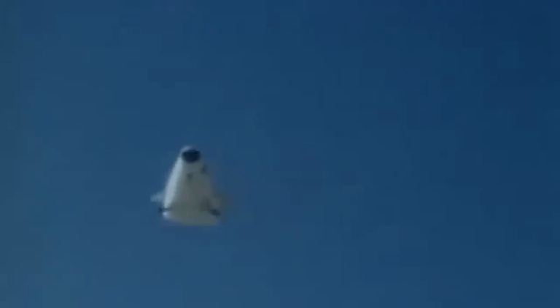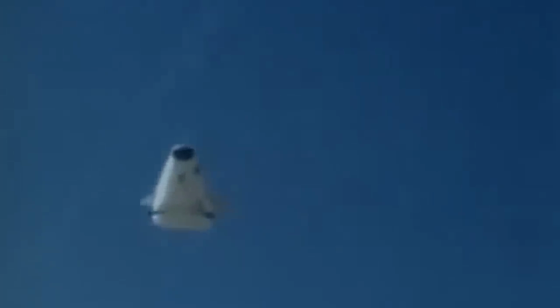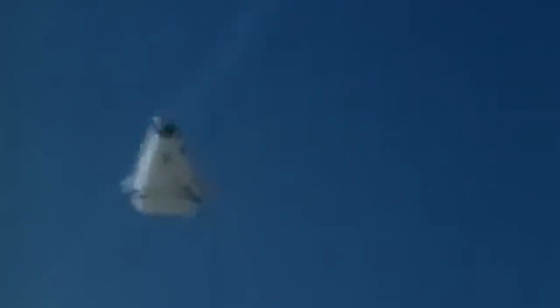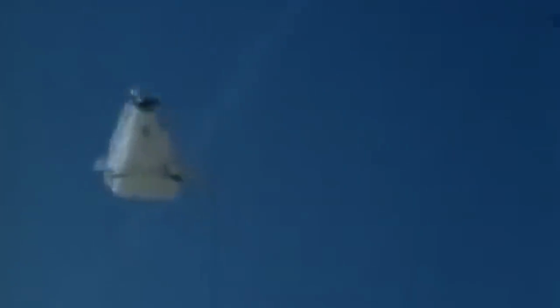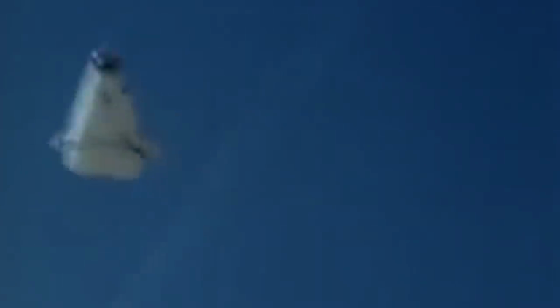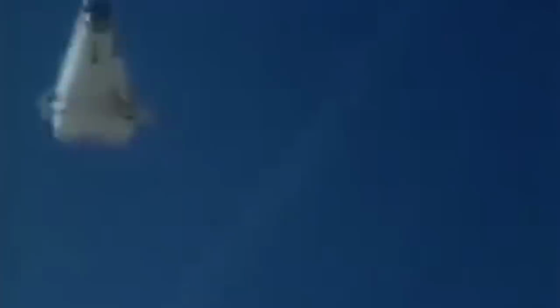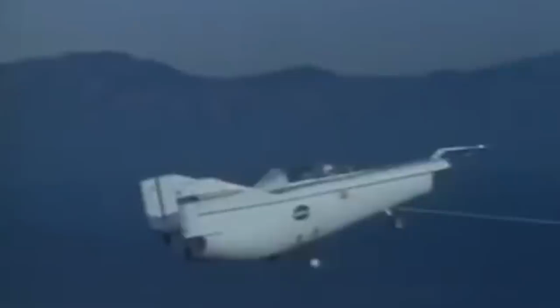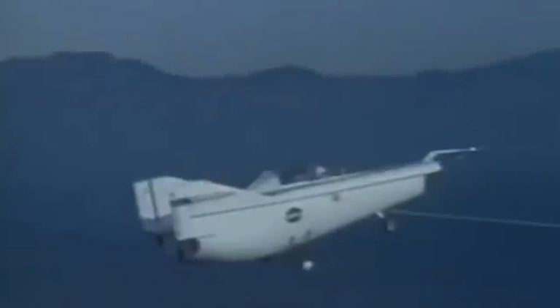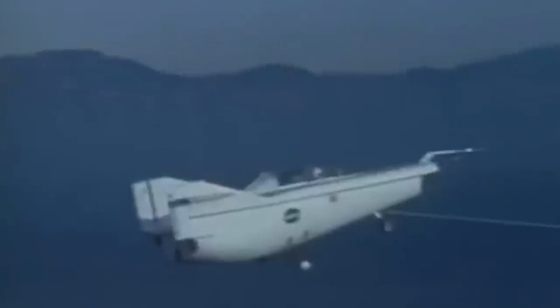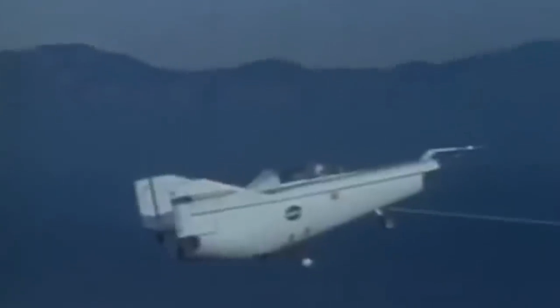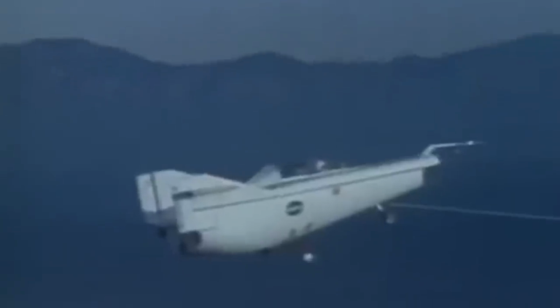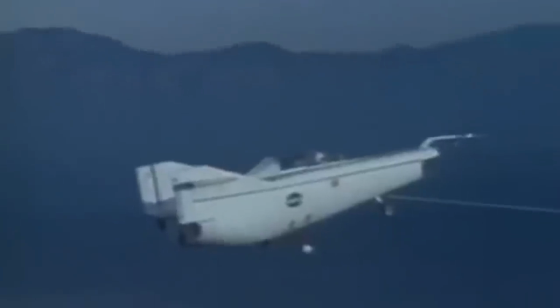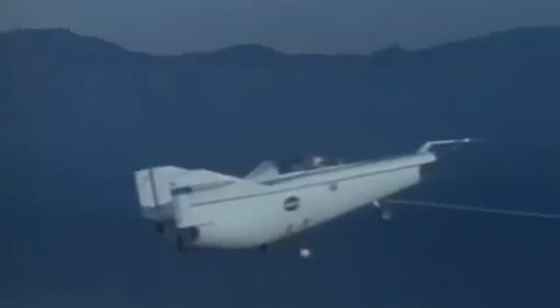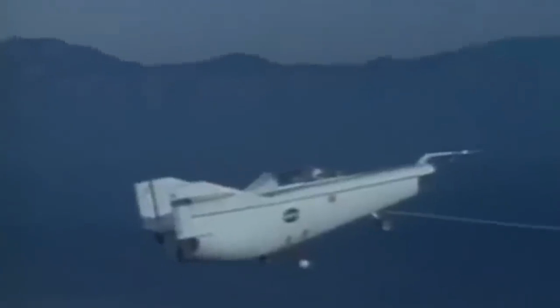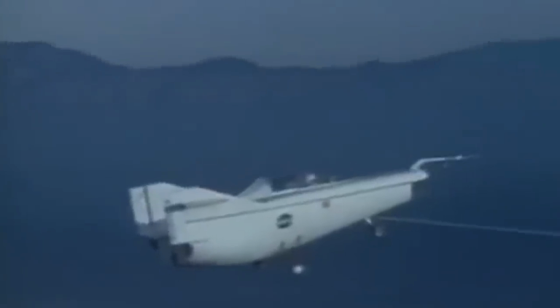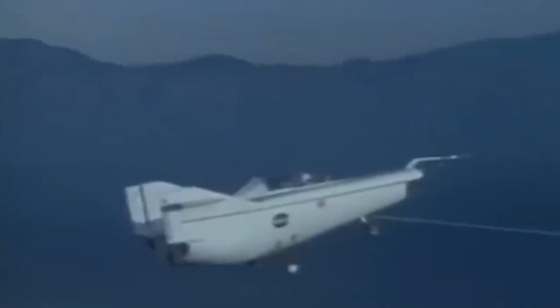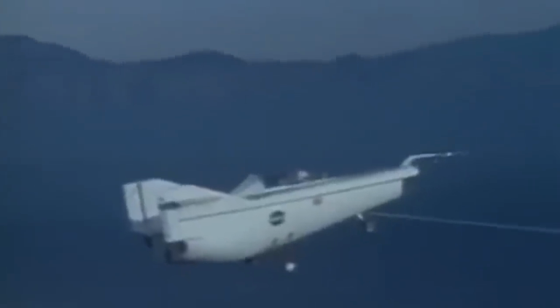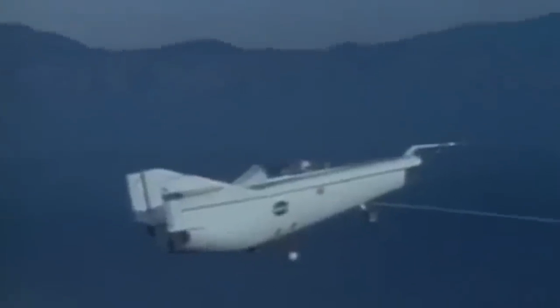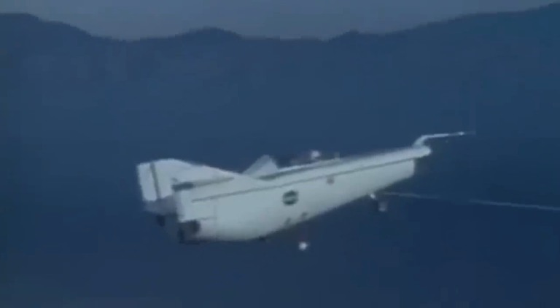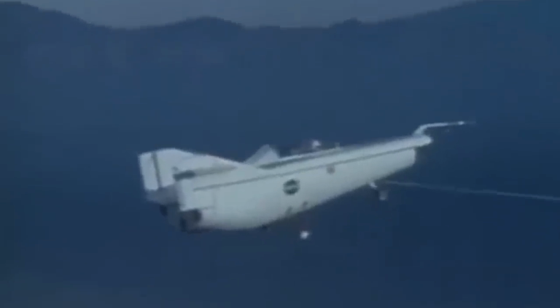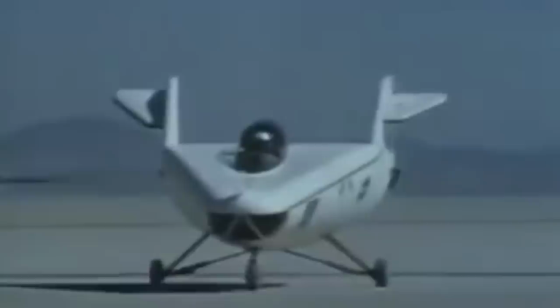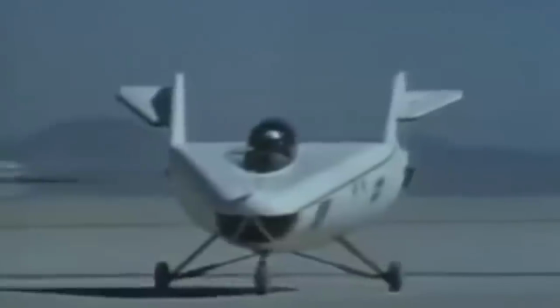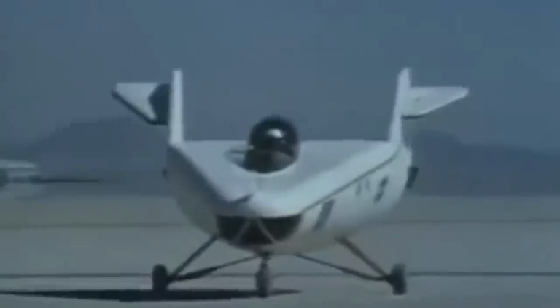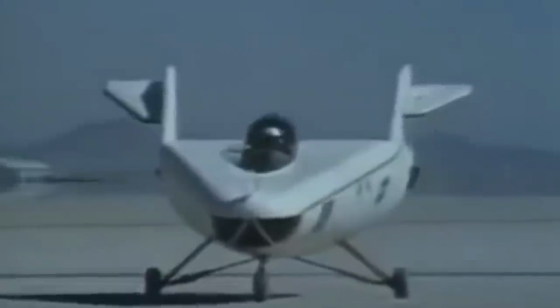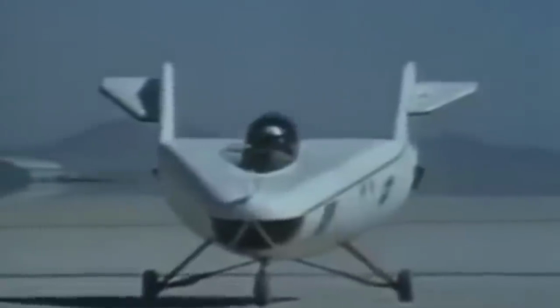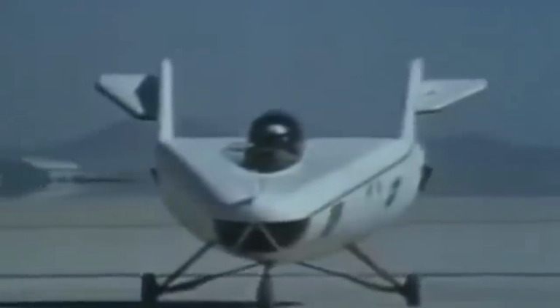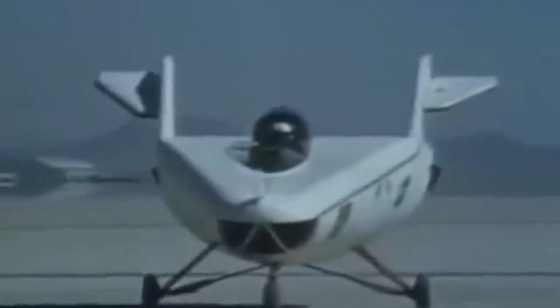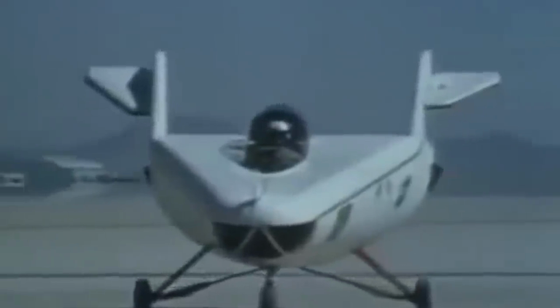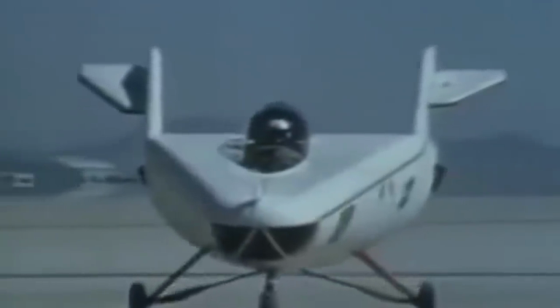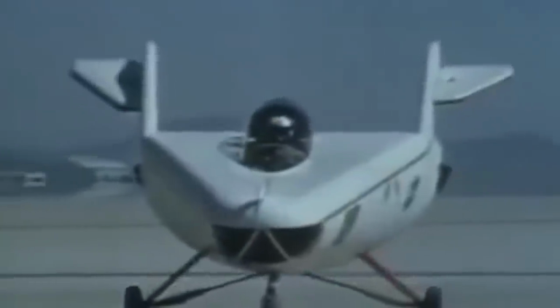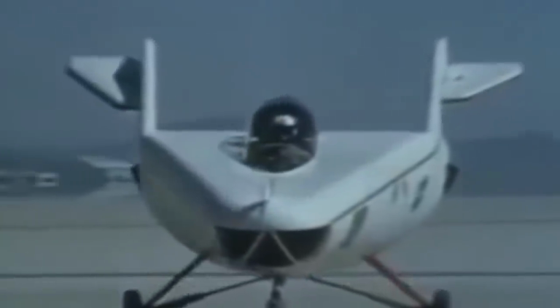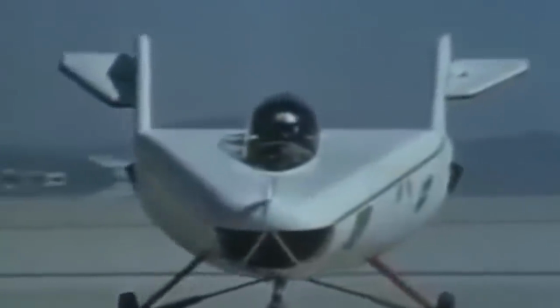If the wings were a problem for a spacecraft re-entering the Earth, the solution could be to get rid of them.